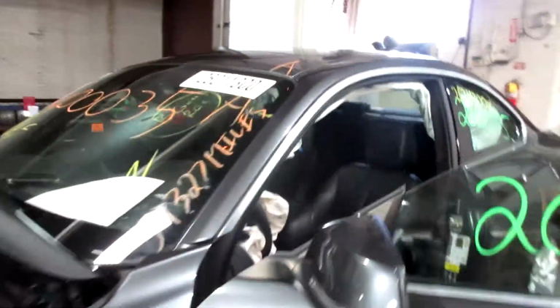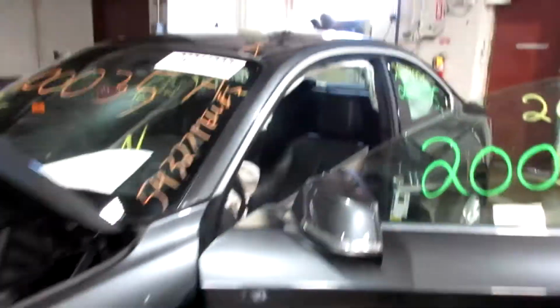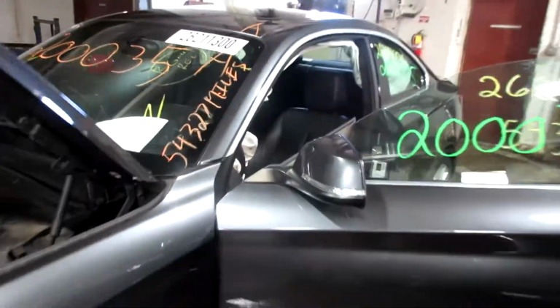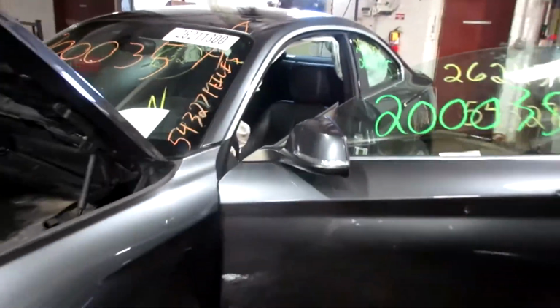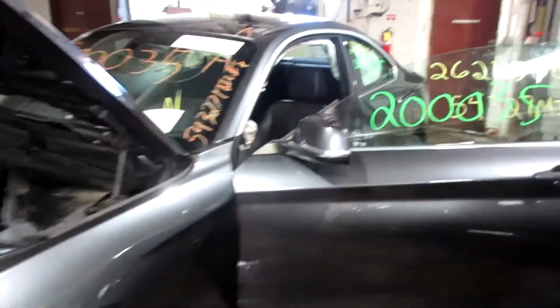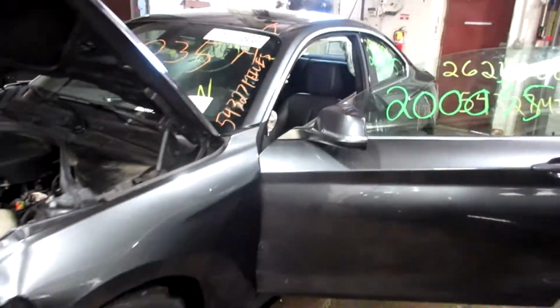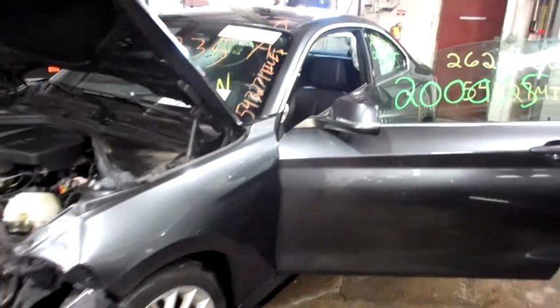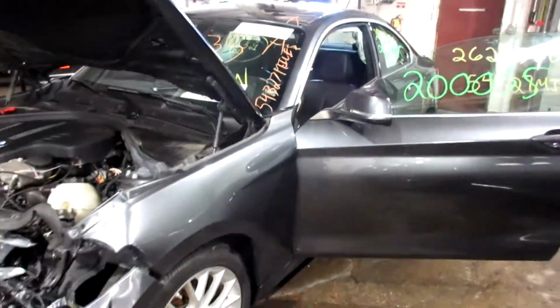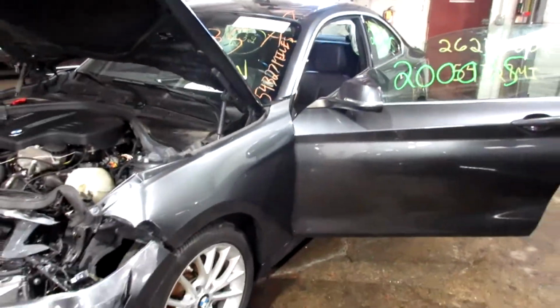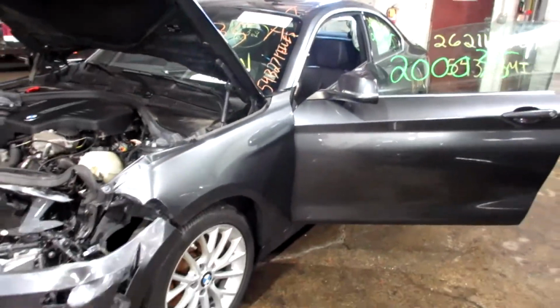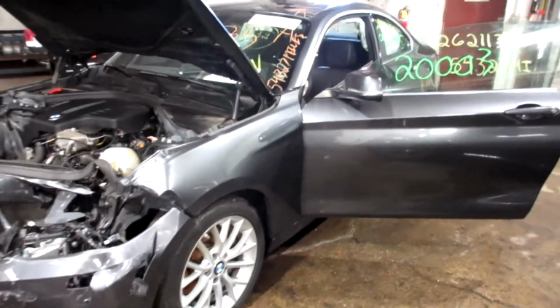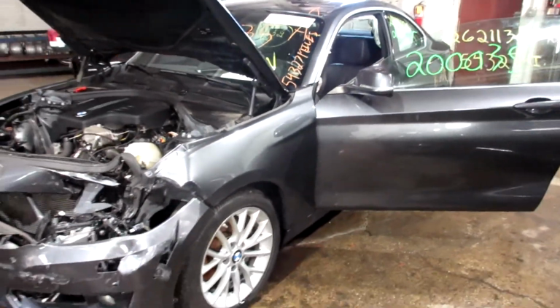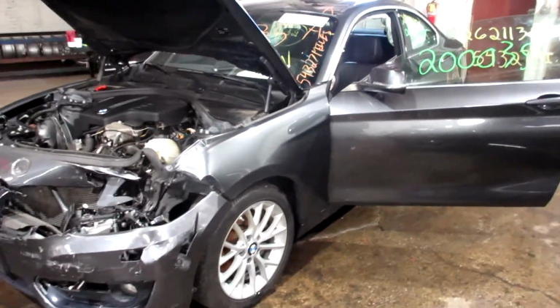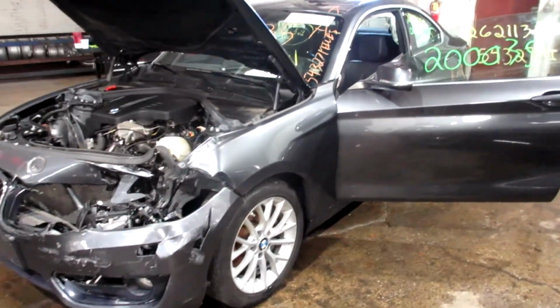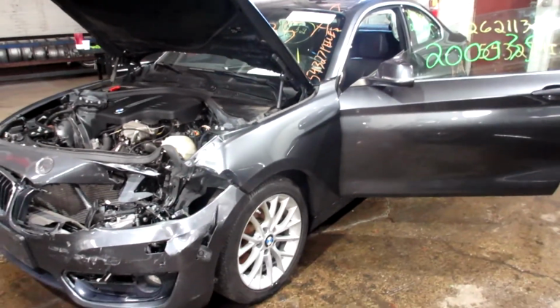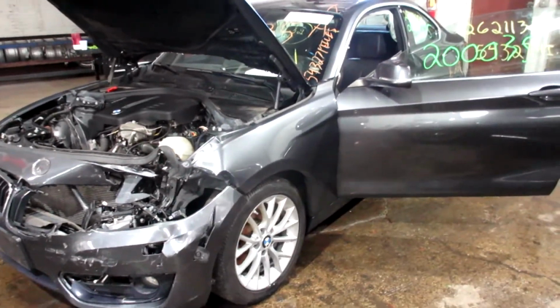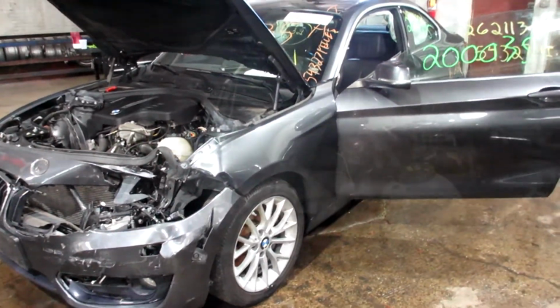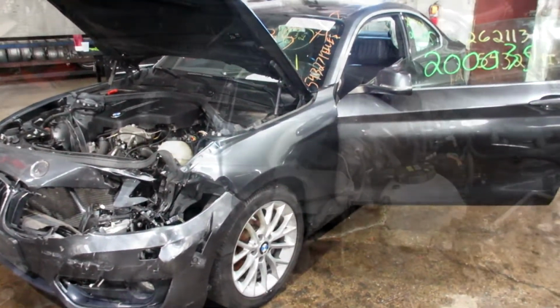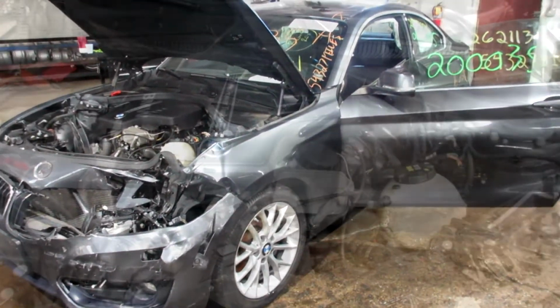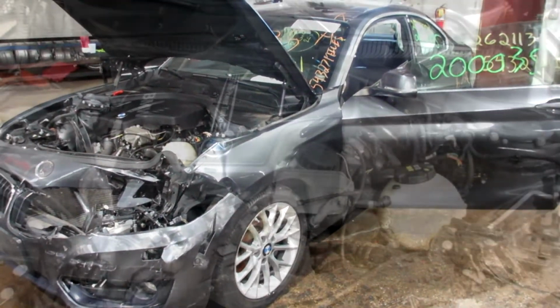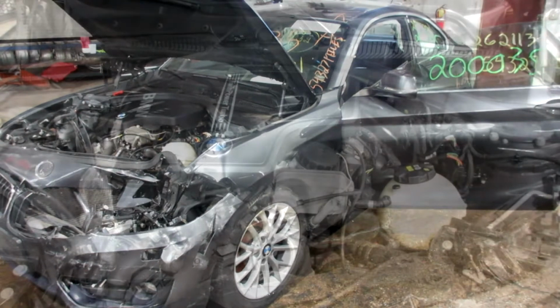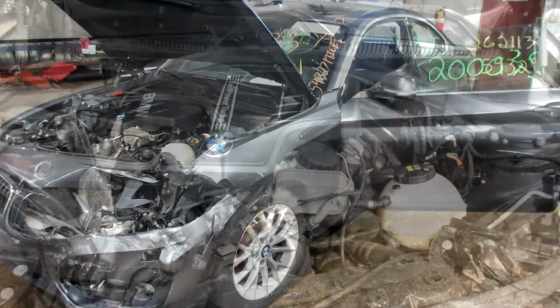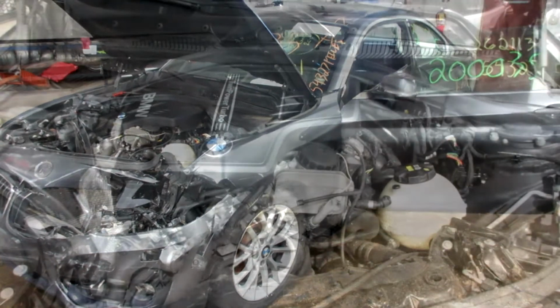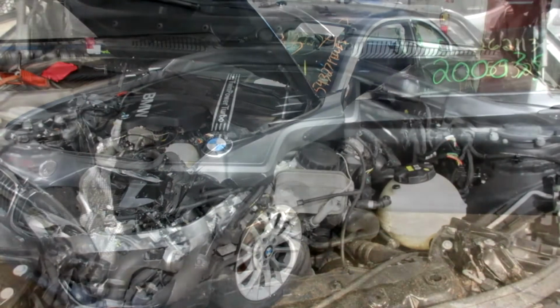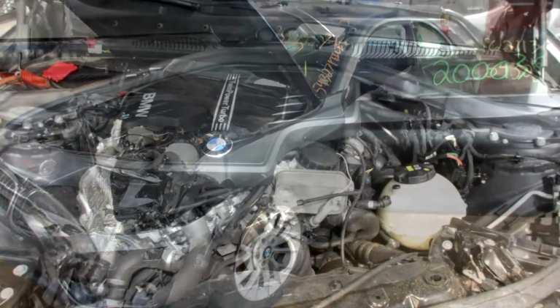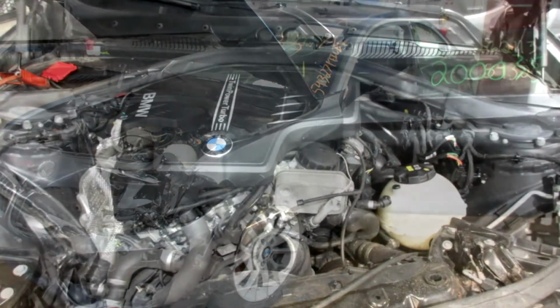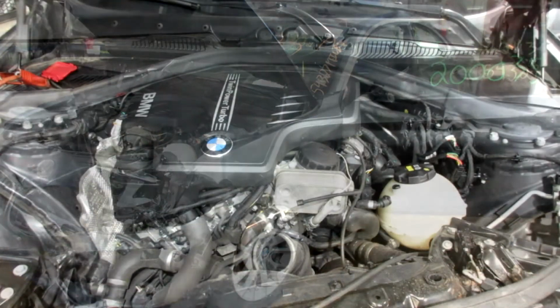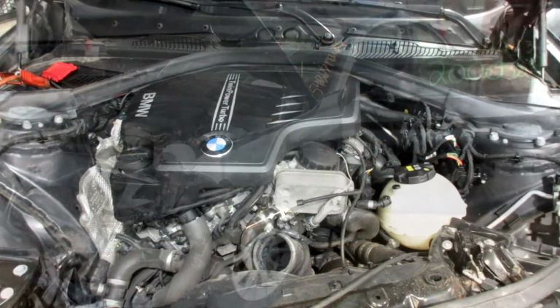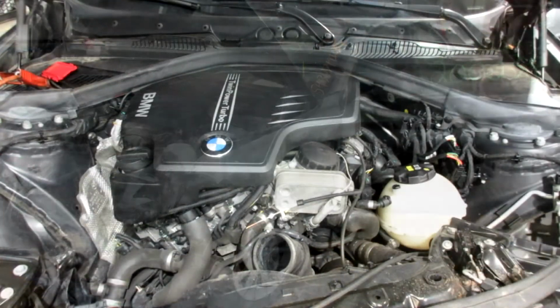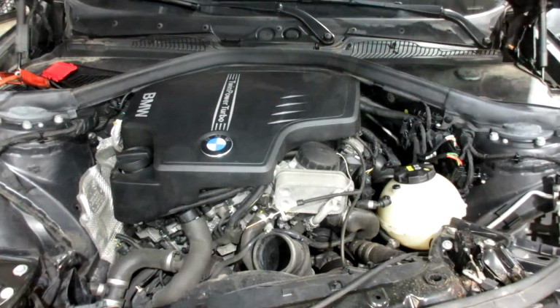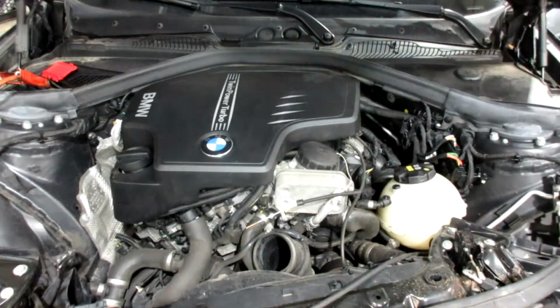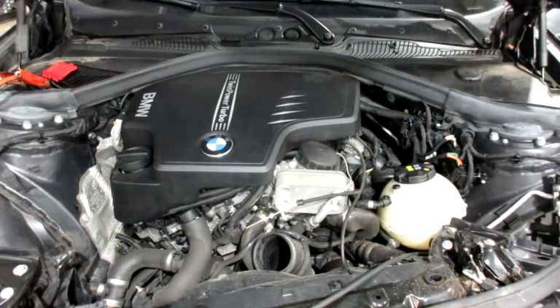So if you need any parts for this vehicle, or any other, you can visit us at Tom's Foreign Auto. Thank you. Tom's Foreign Auto, number 2000-035.